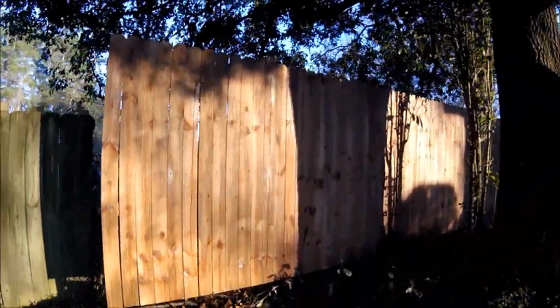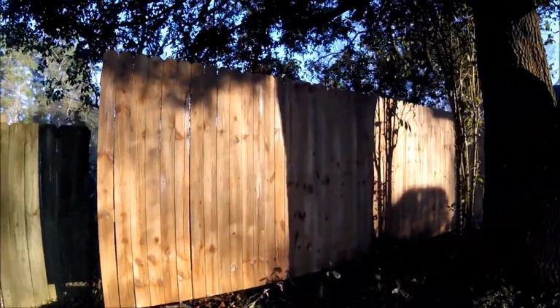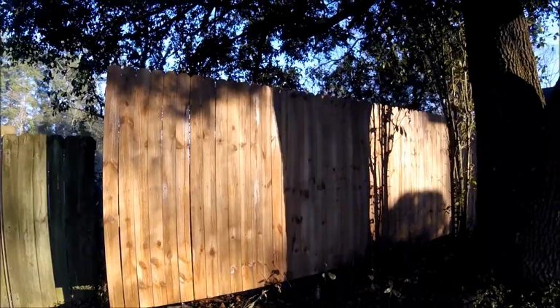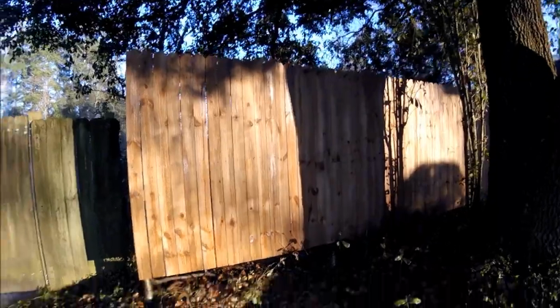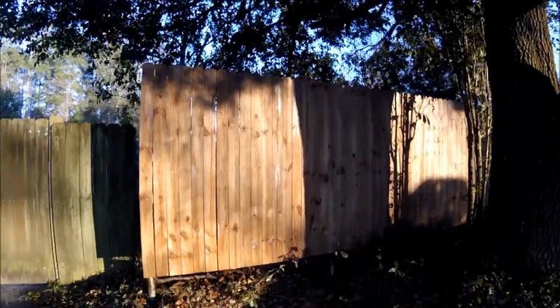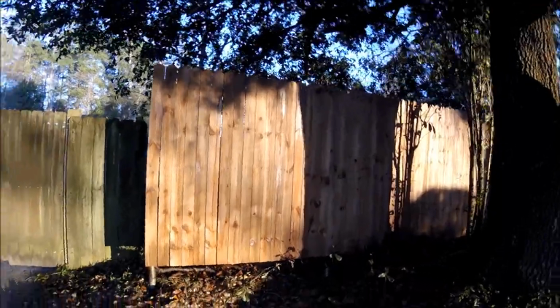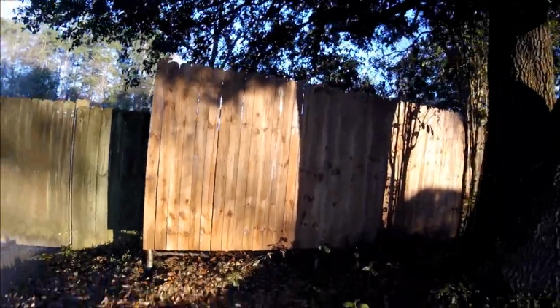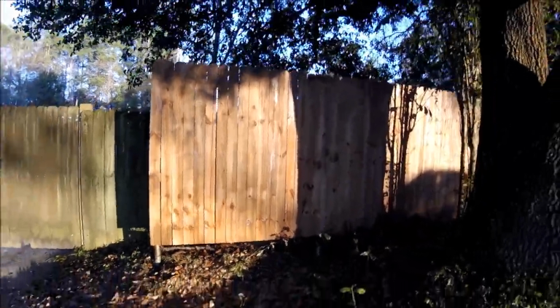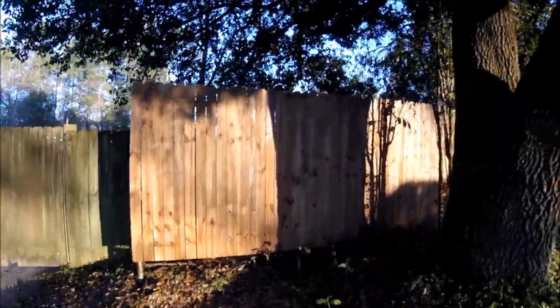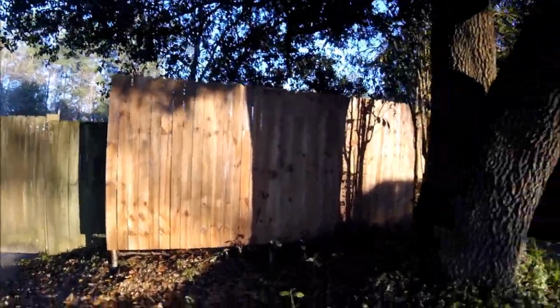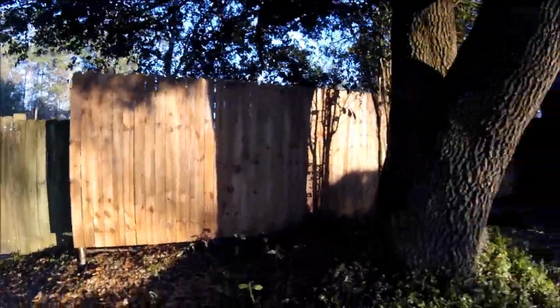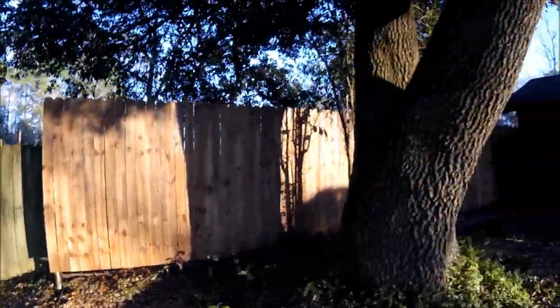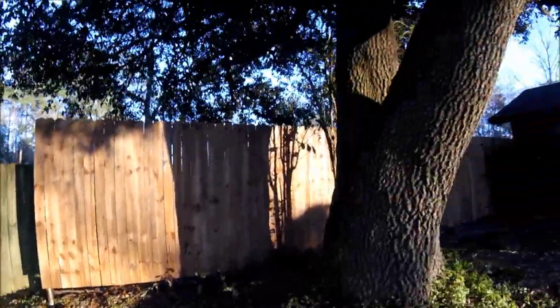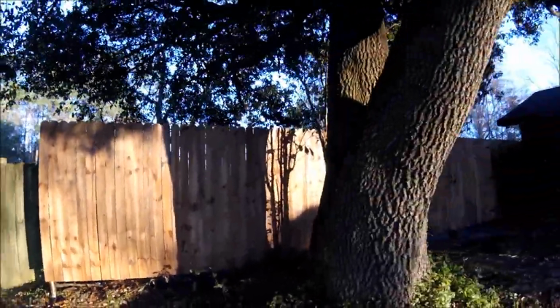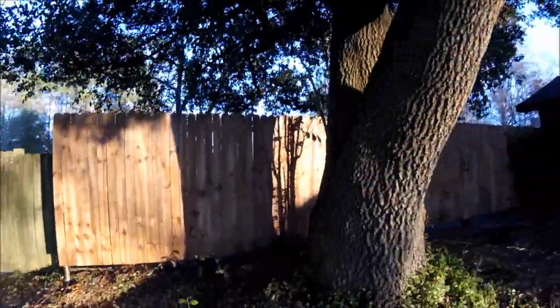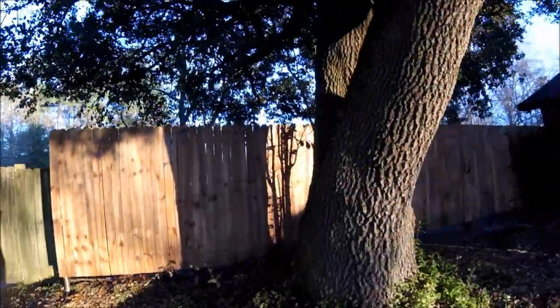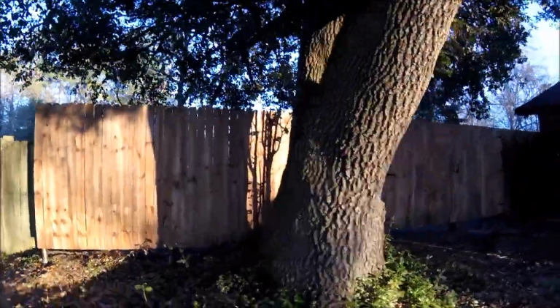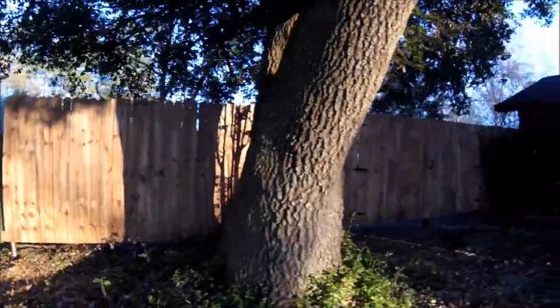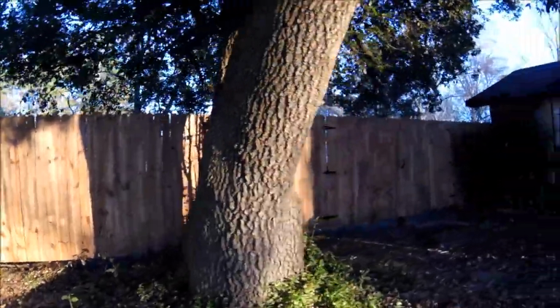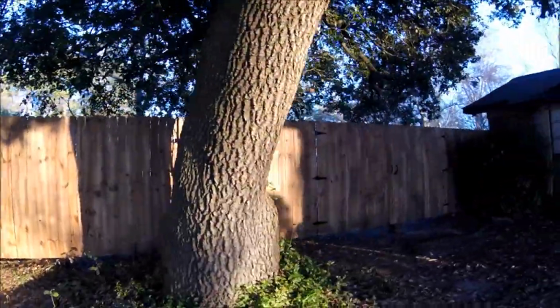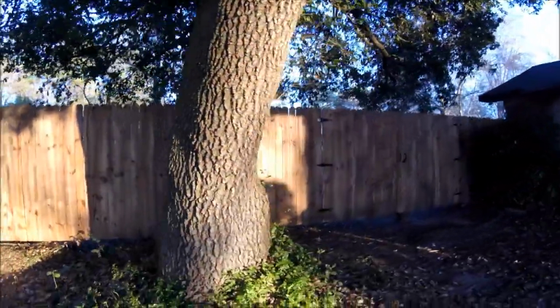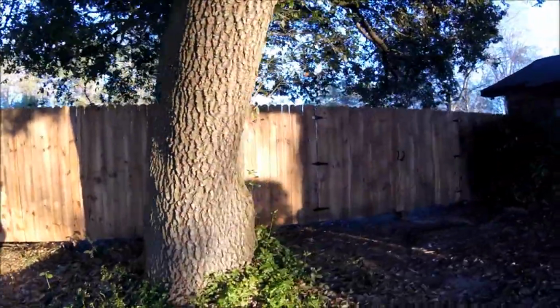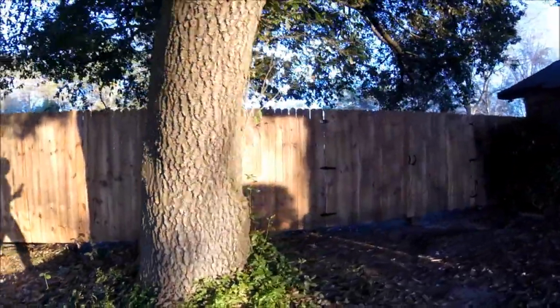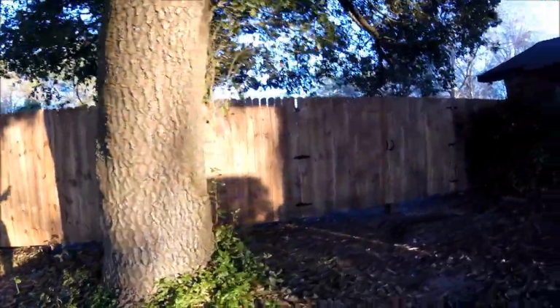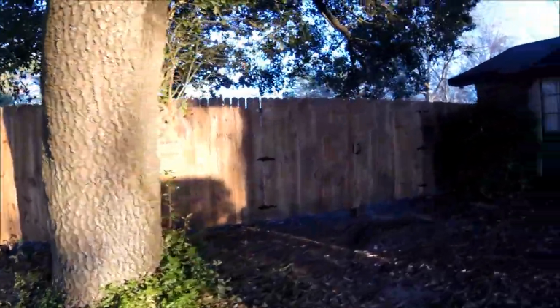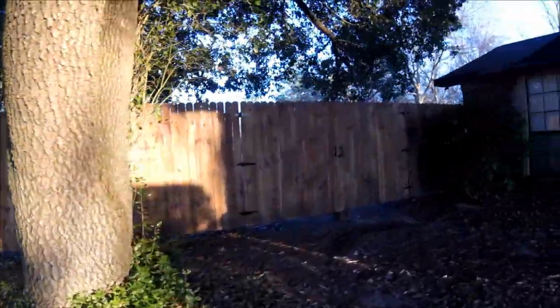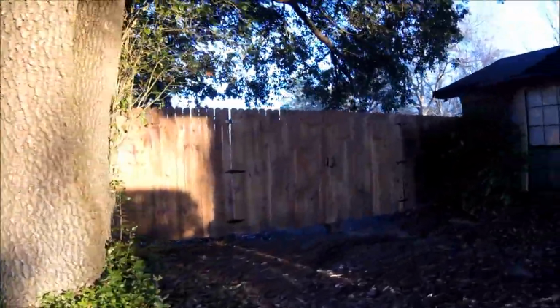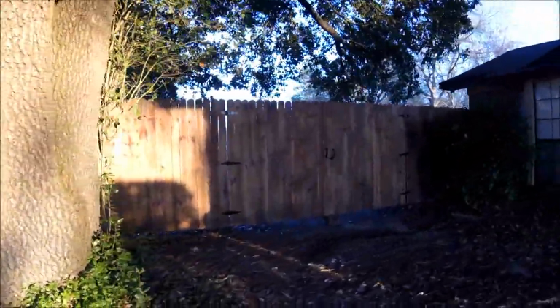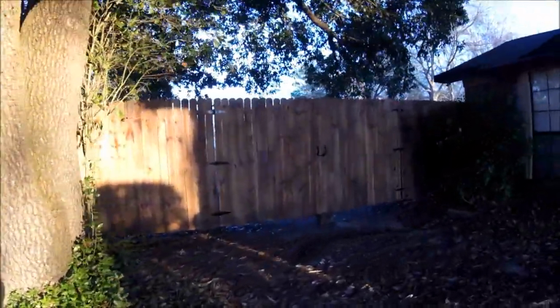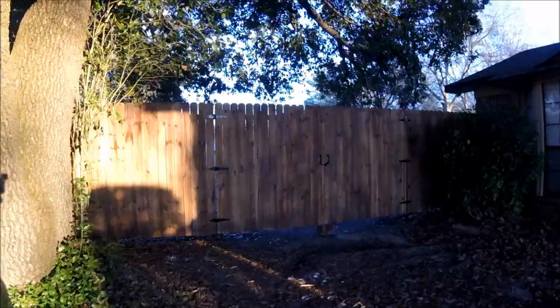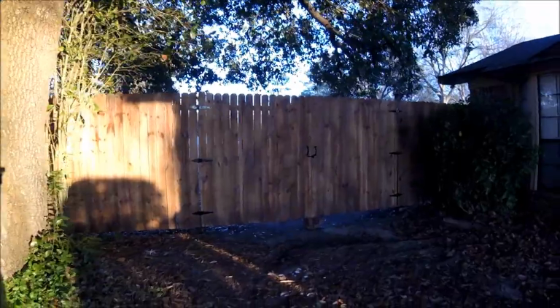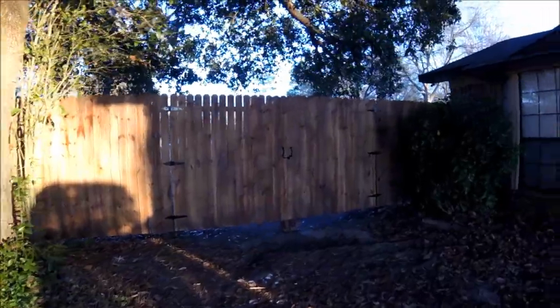Let me know what you guys think of this fence and if any of this helped you. Thank you for watching.